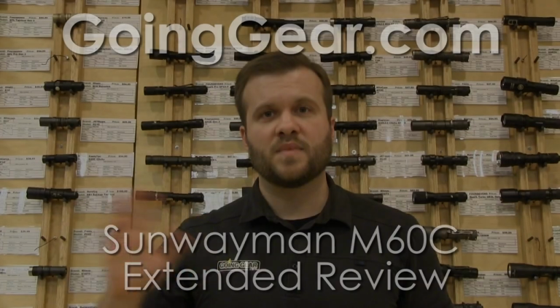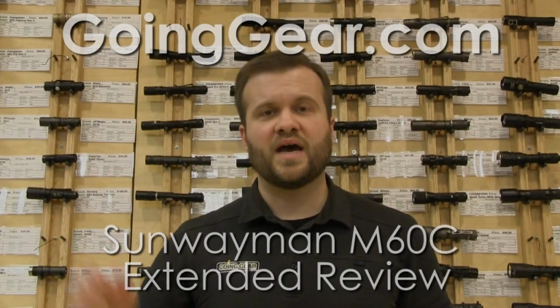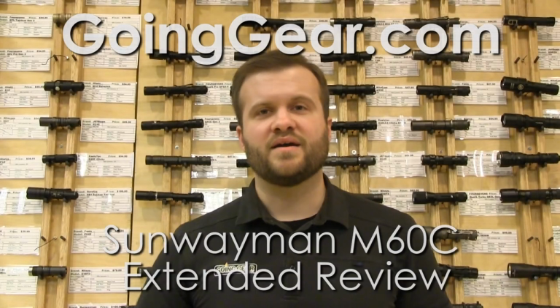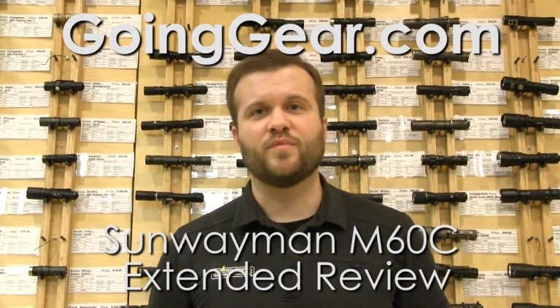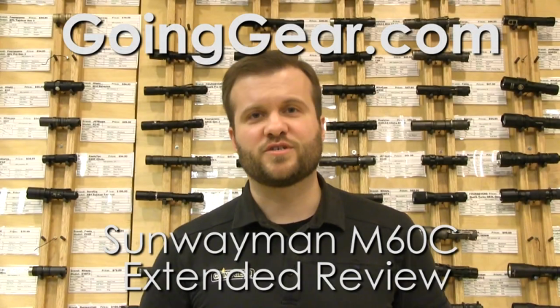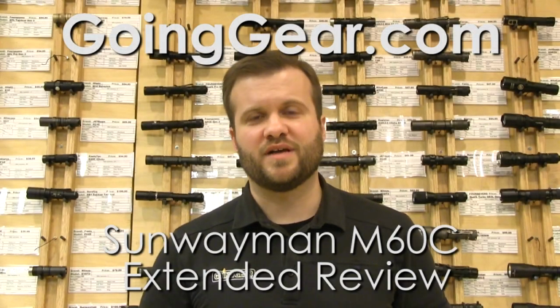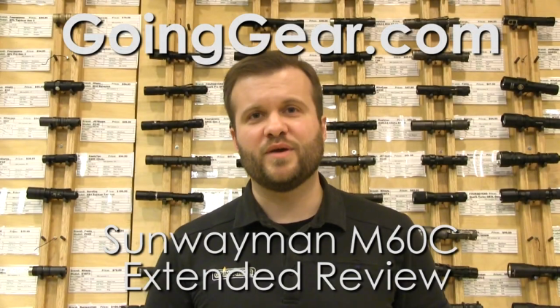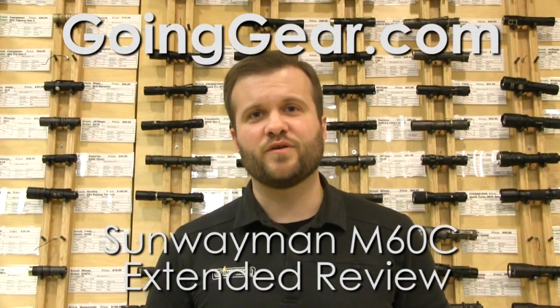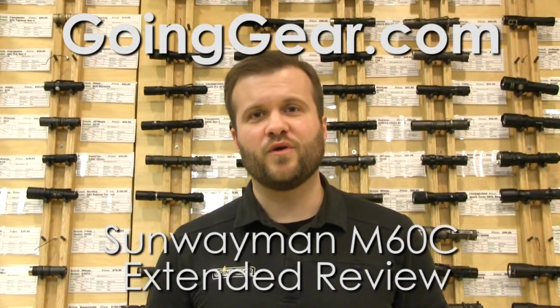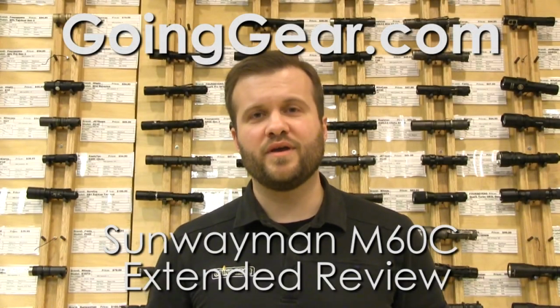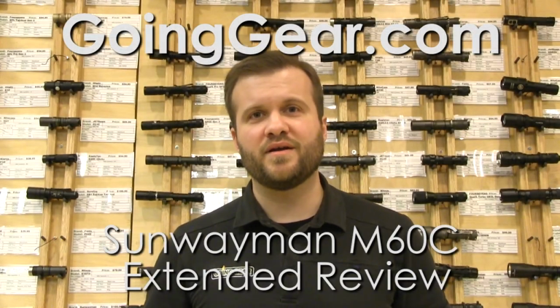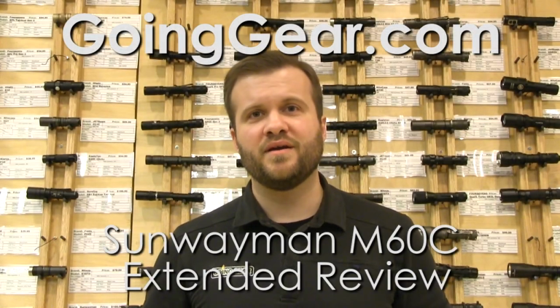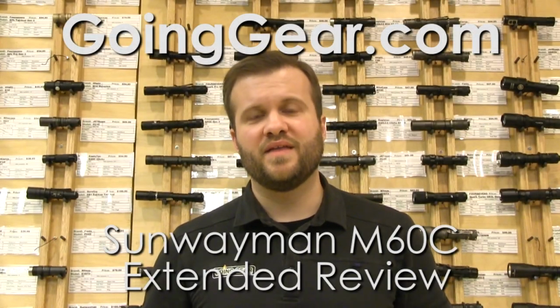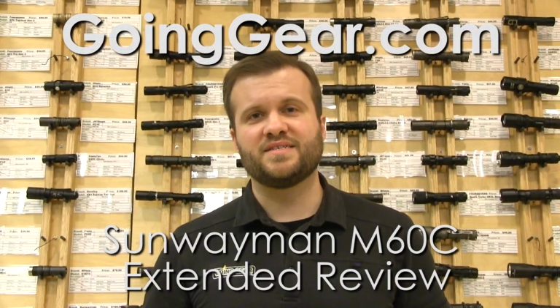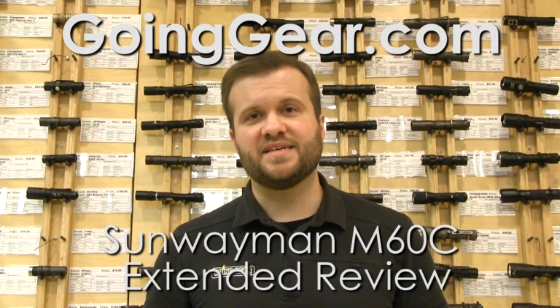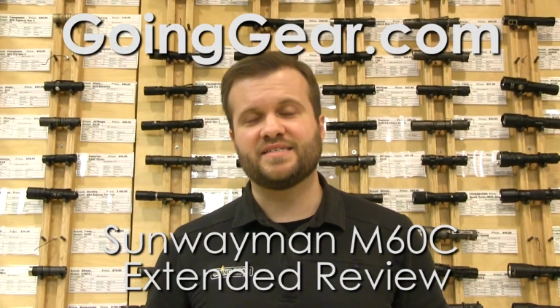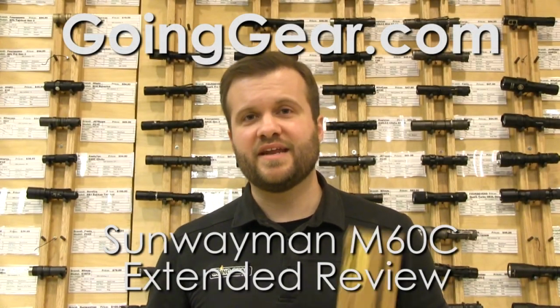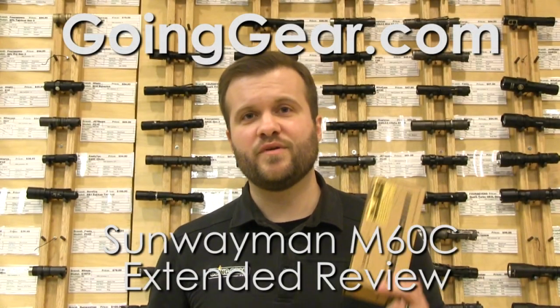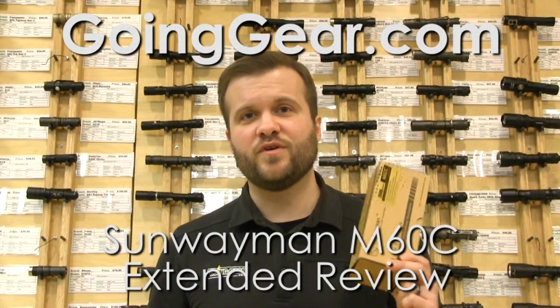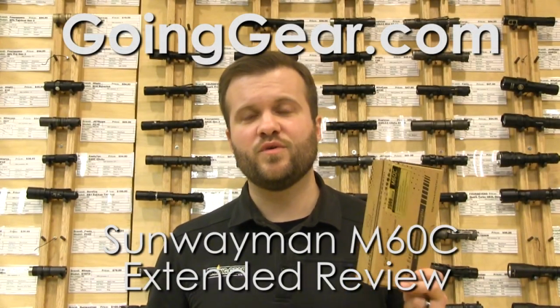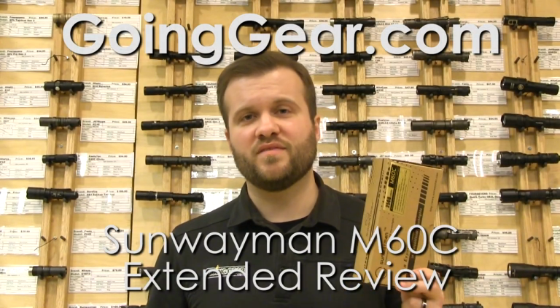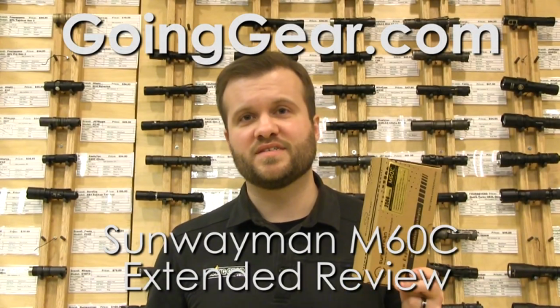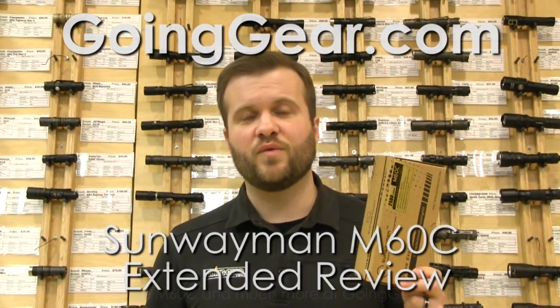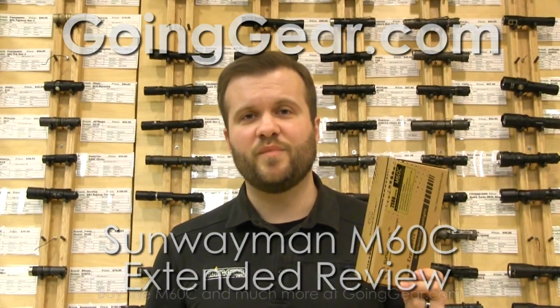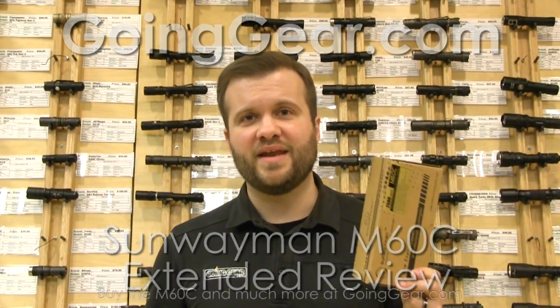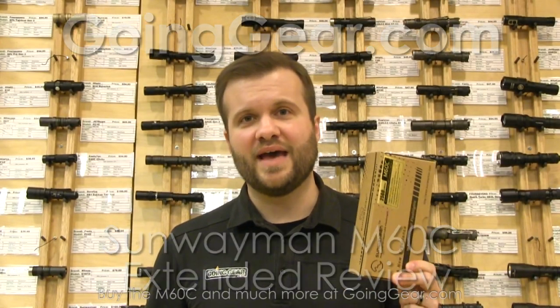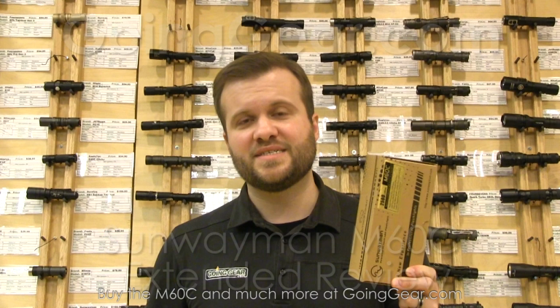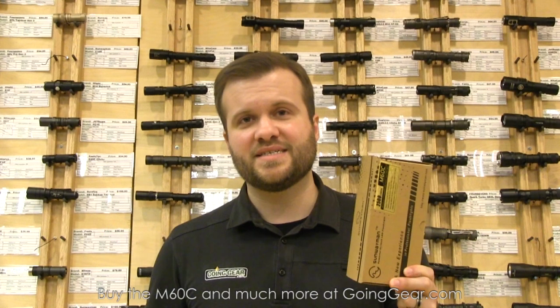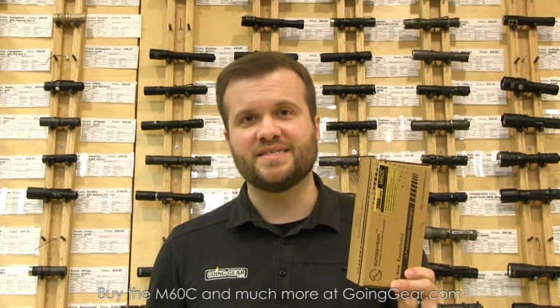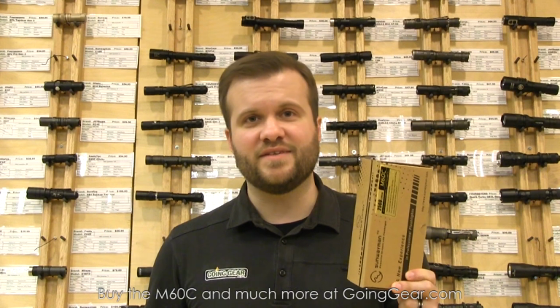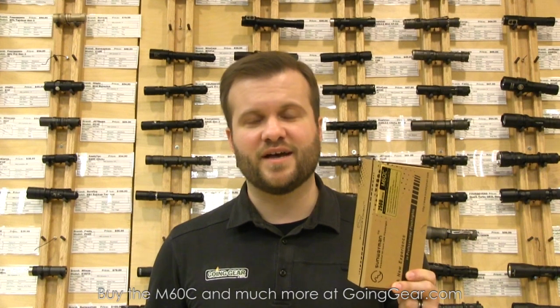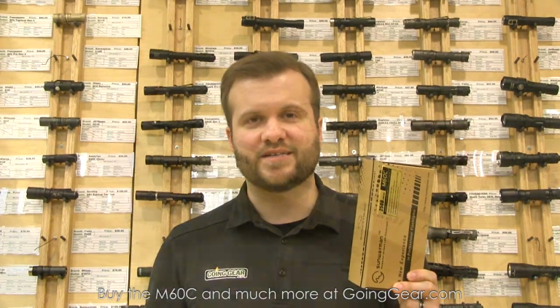Hi, I'm Marshall. I'm the owner of Going Gear, and this is the extended review of the Sunwayman M60C flashlight.